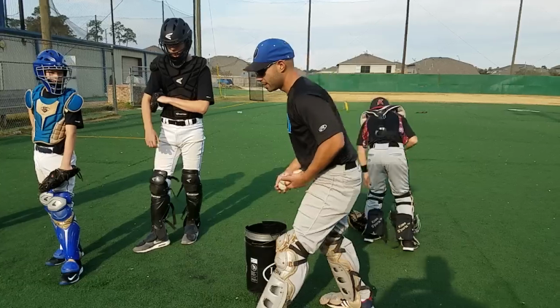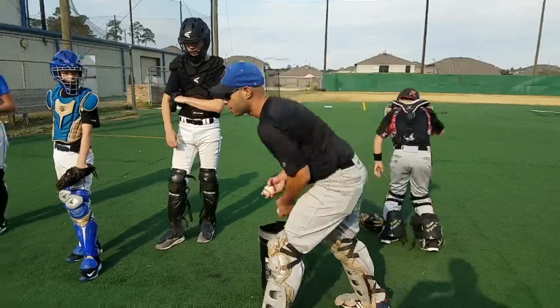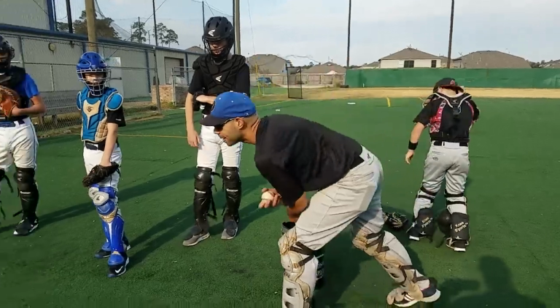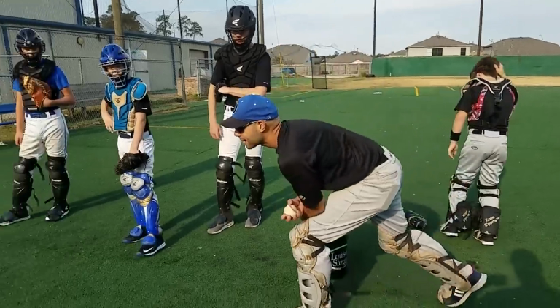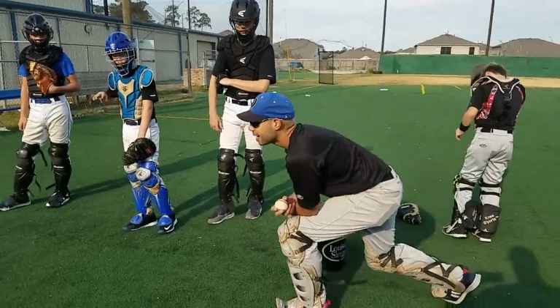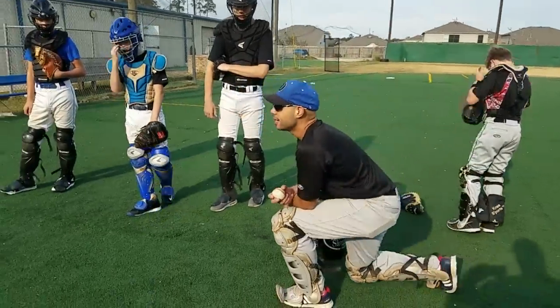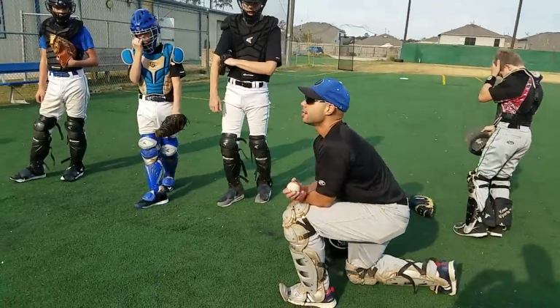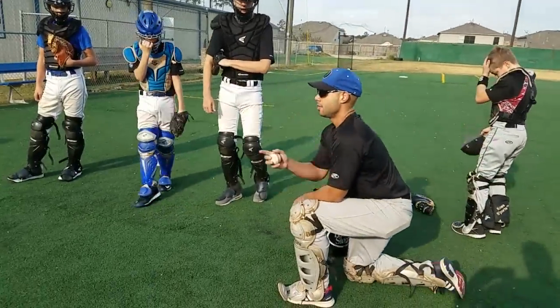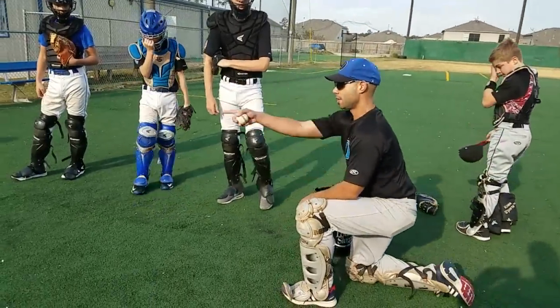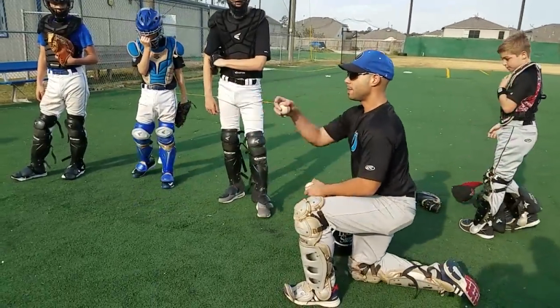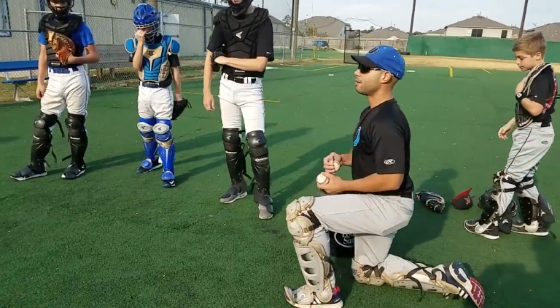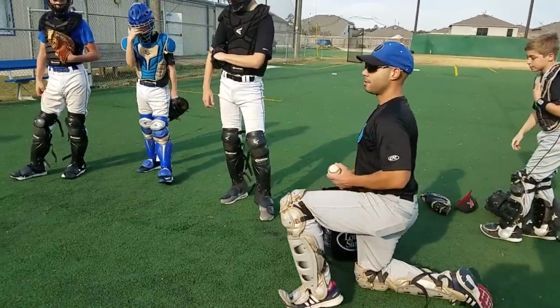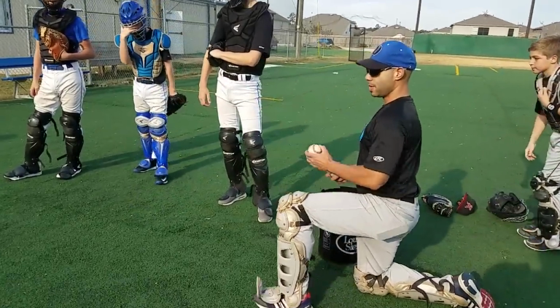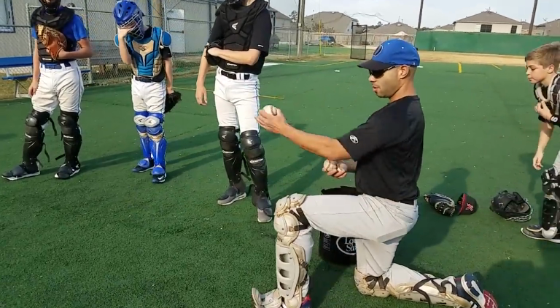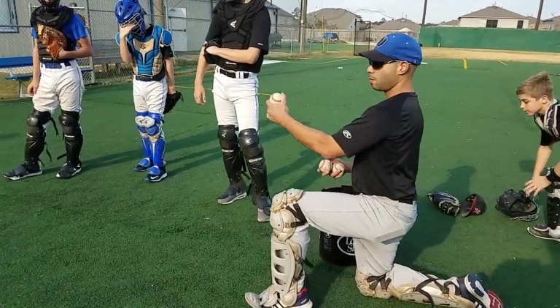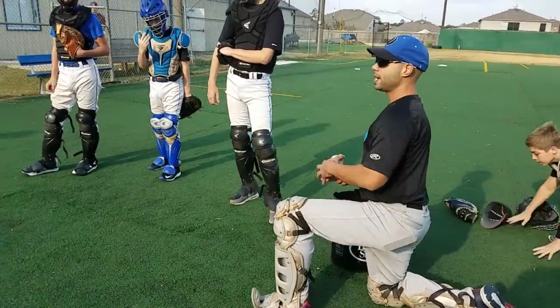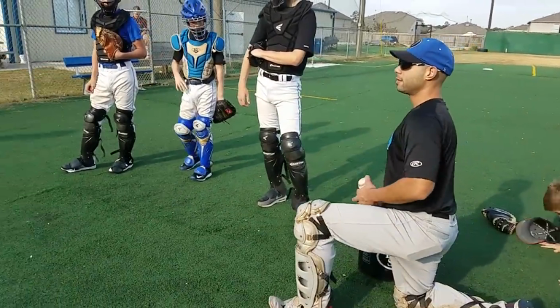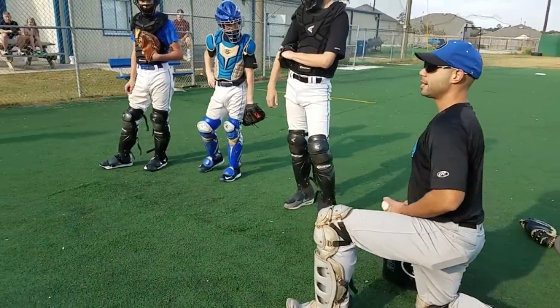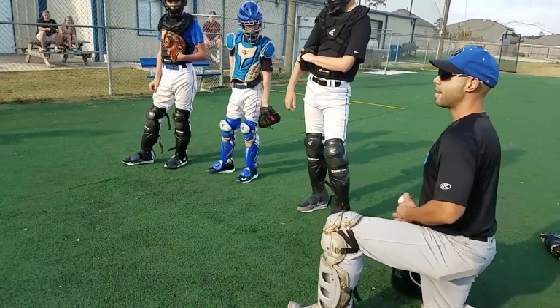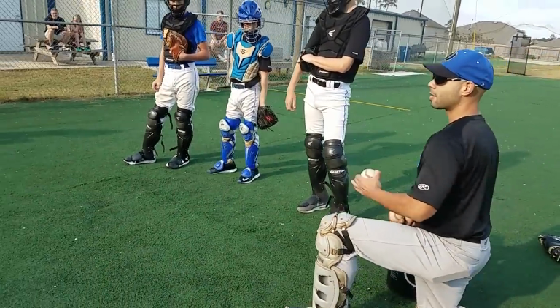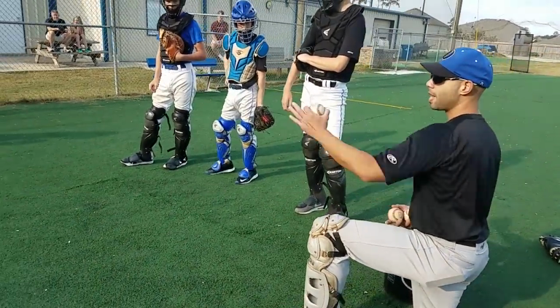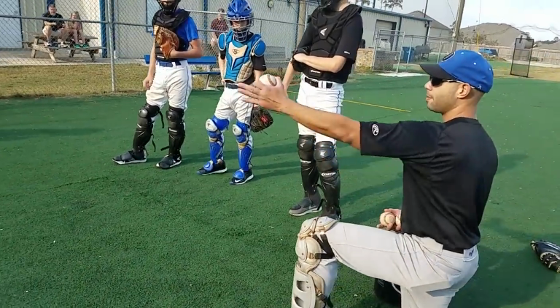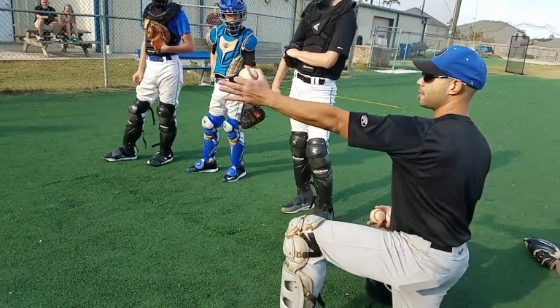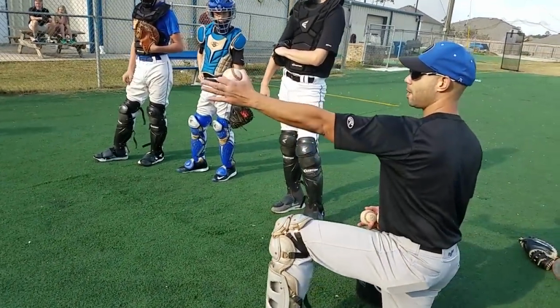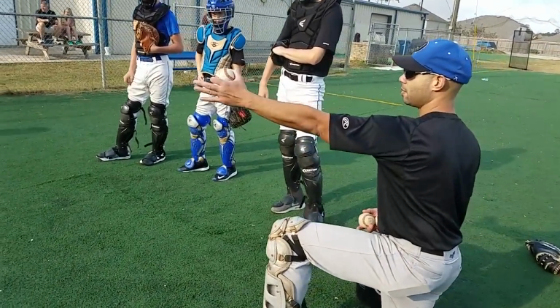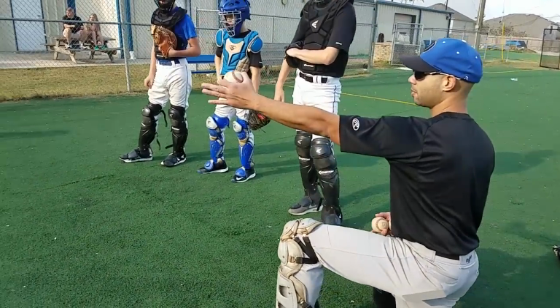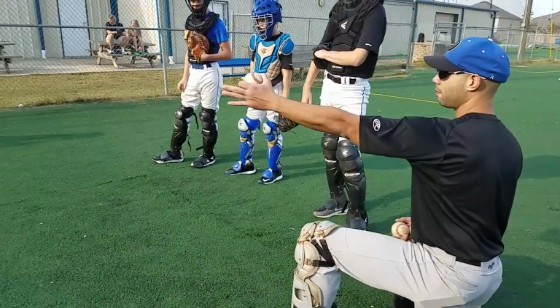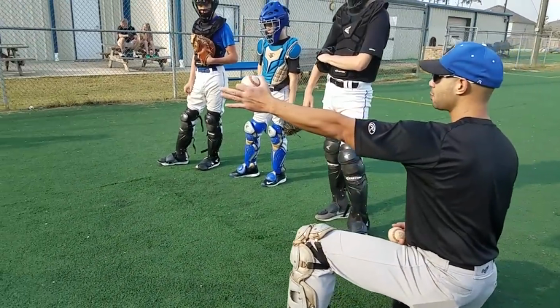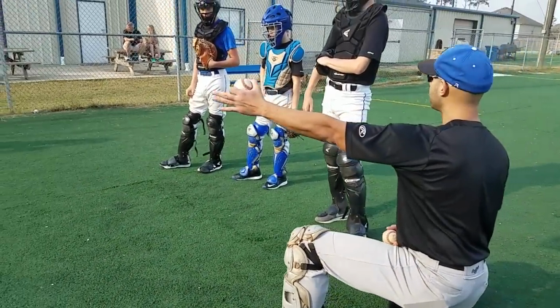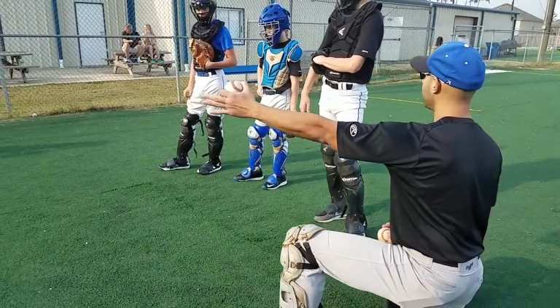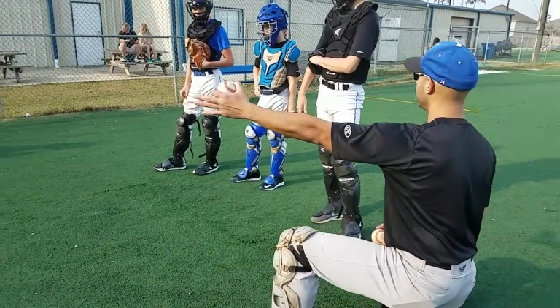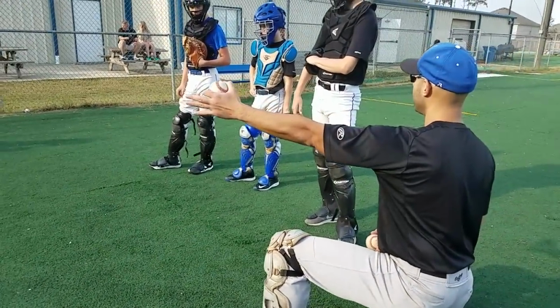On the third base side, you're going to be in the middle of home plate. Now we're going to block the baseball to the first base side.